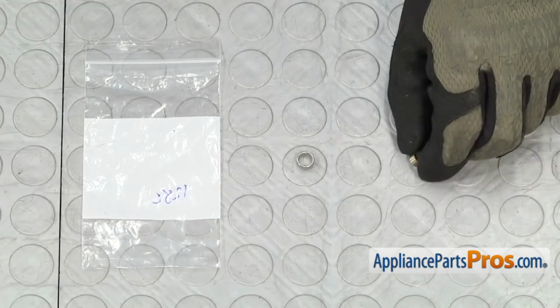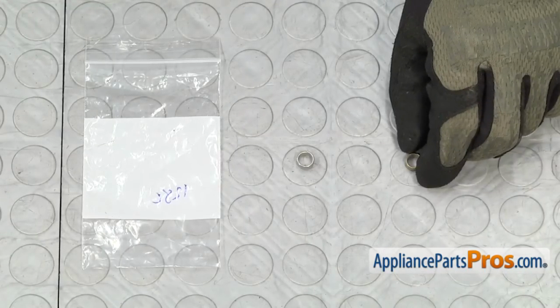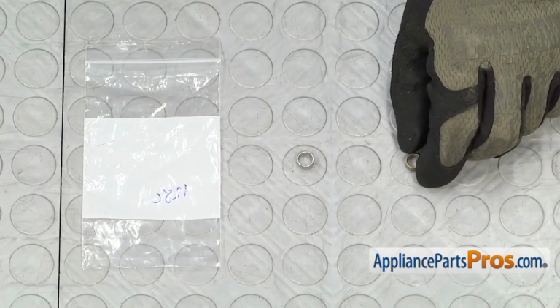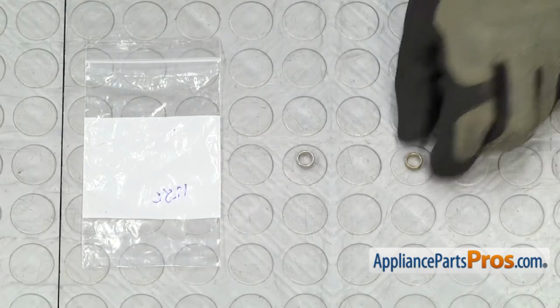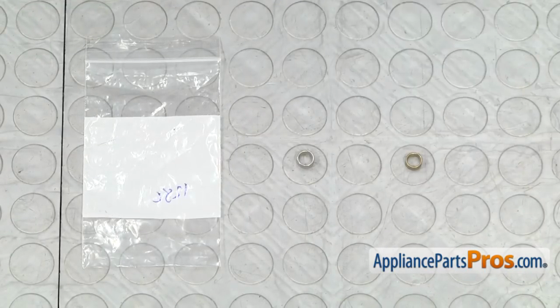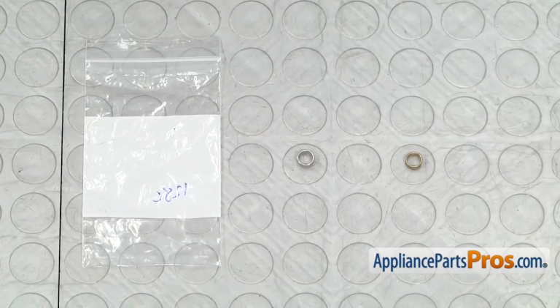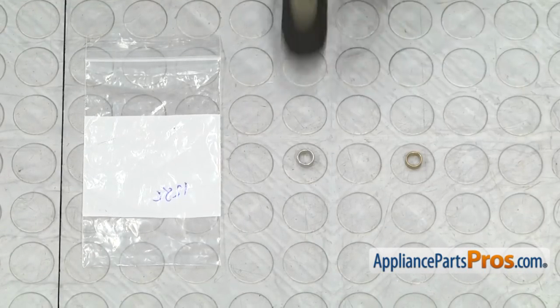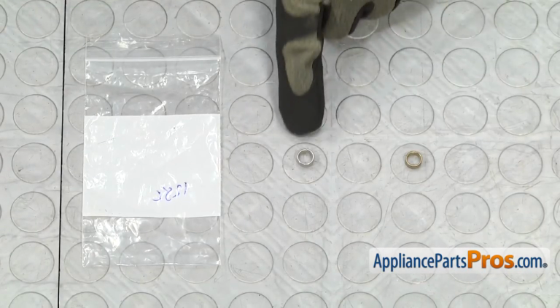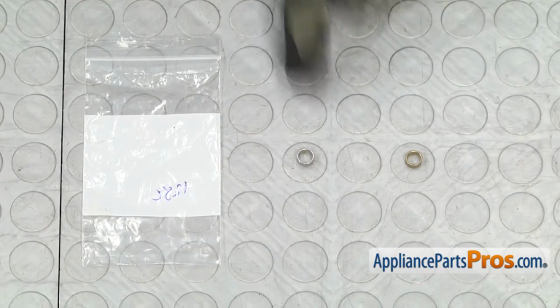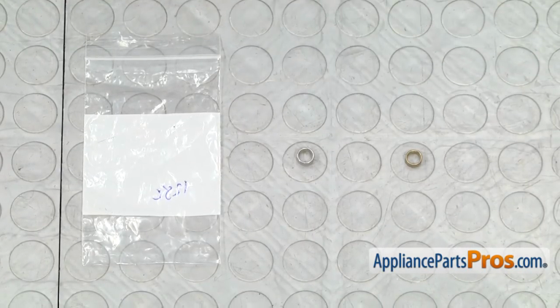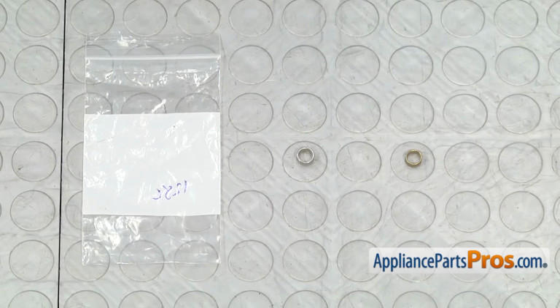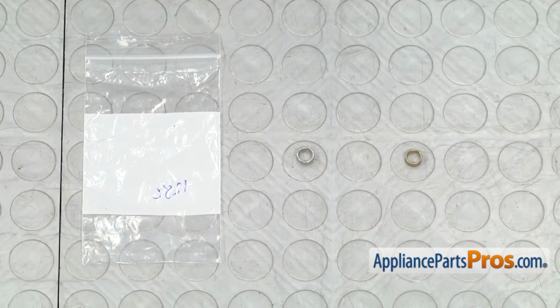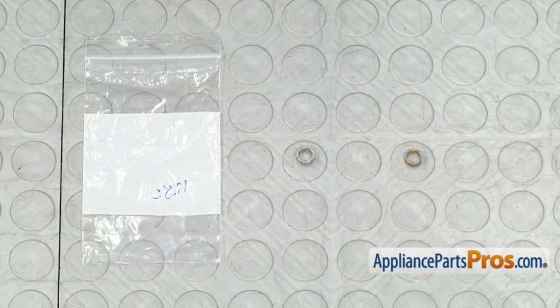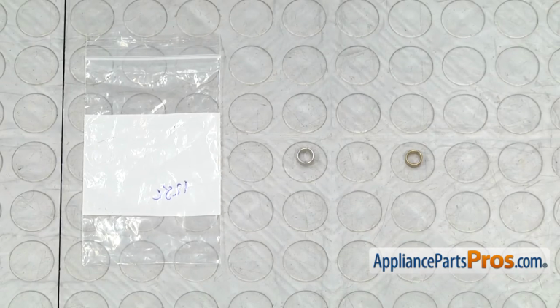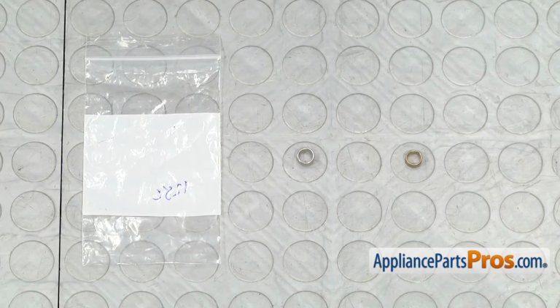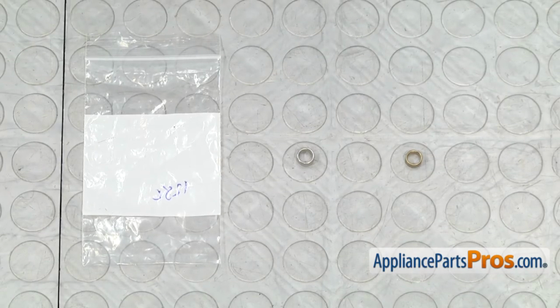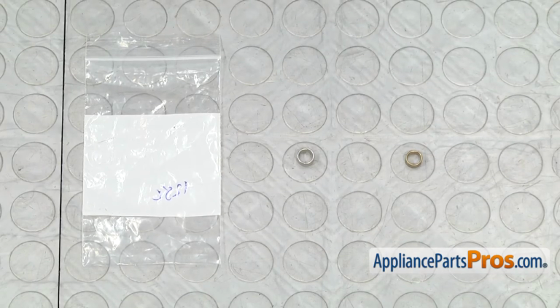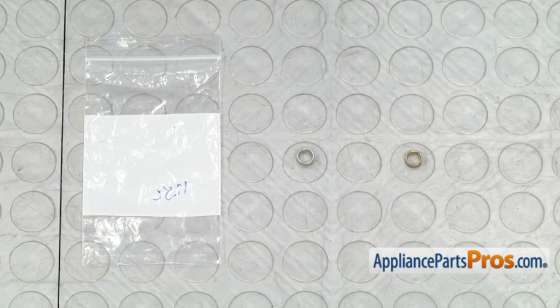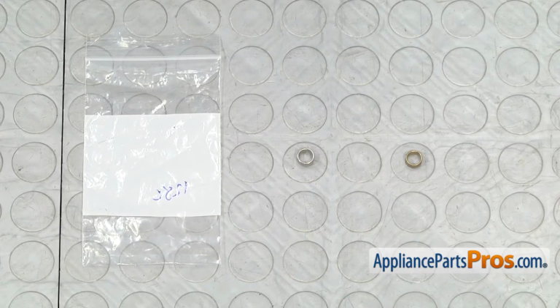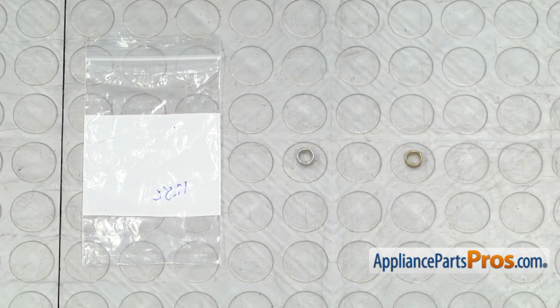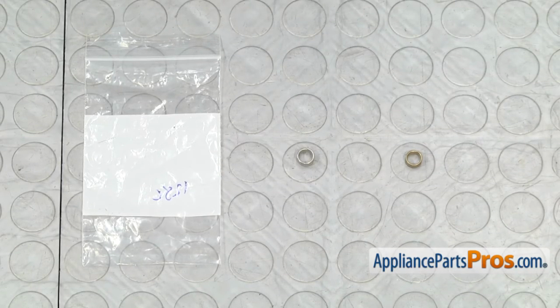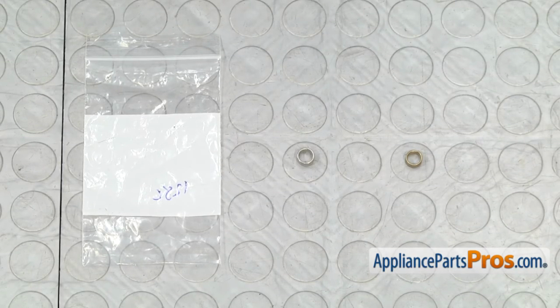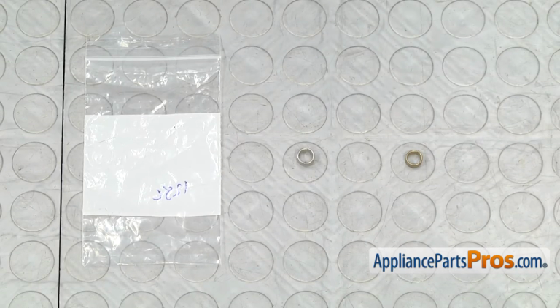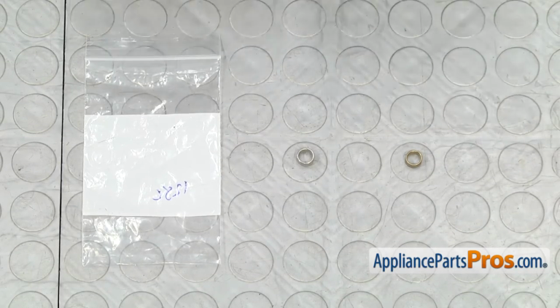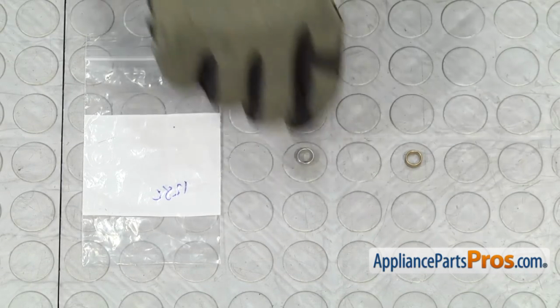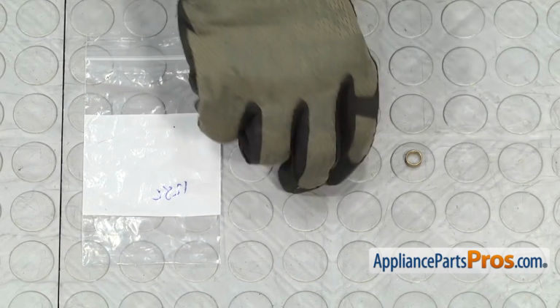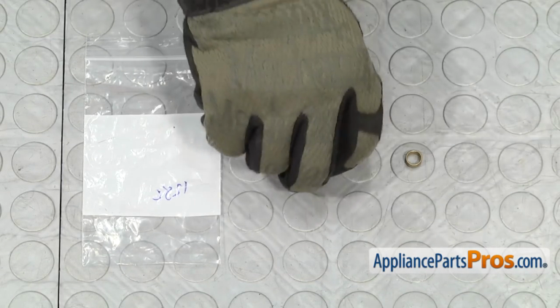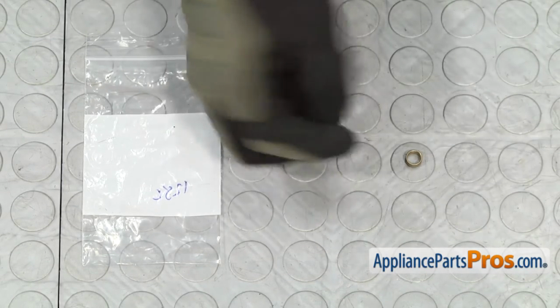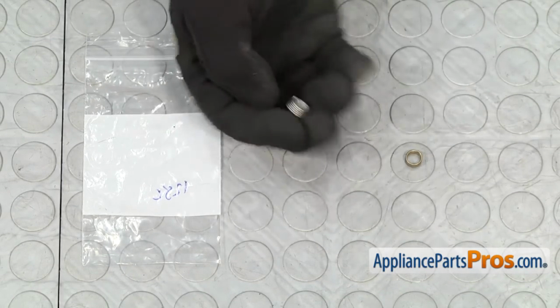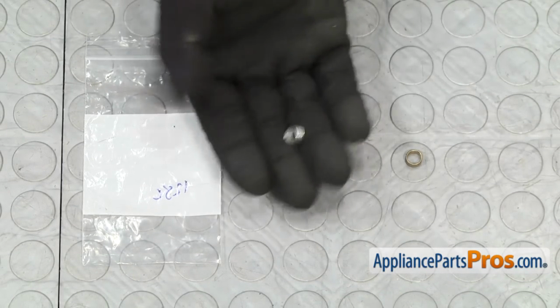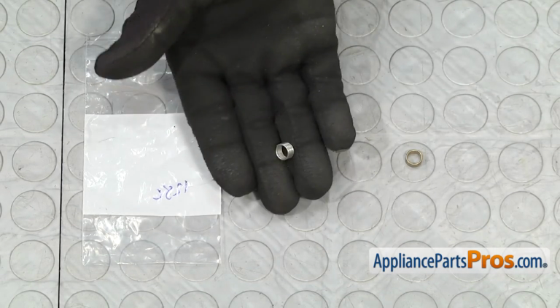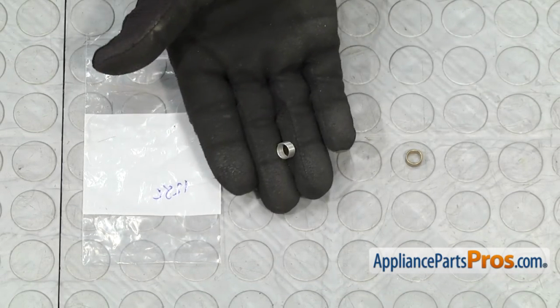Here's the old fan blade spring next to the new one. If you already have one of these, great. If not, you can get it at AppliancePartsPros.com.